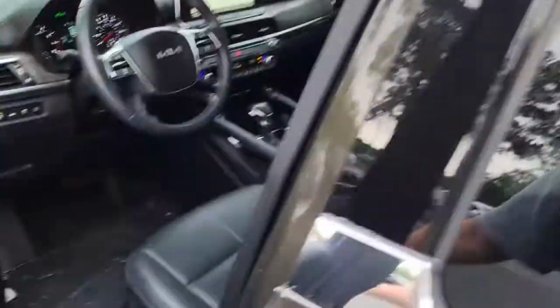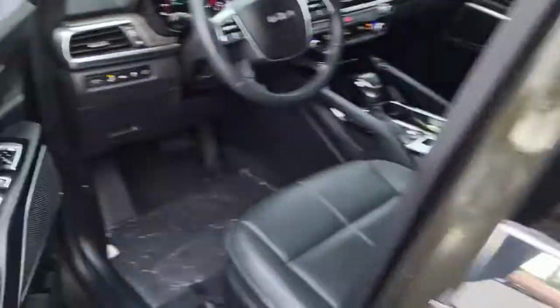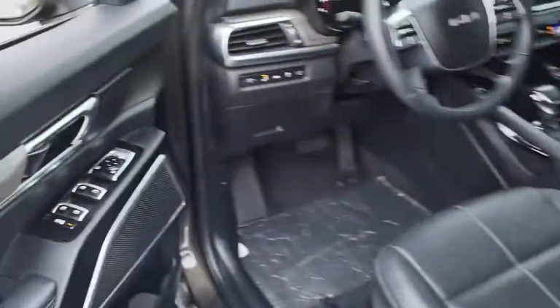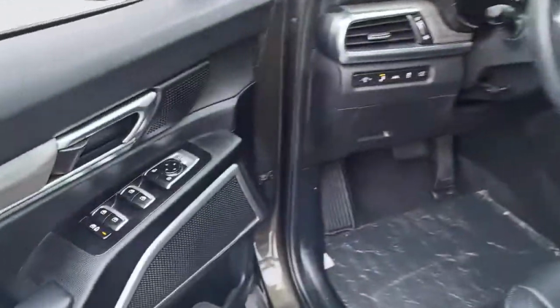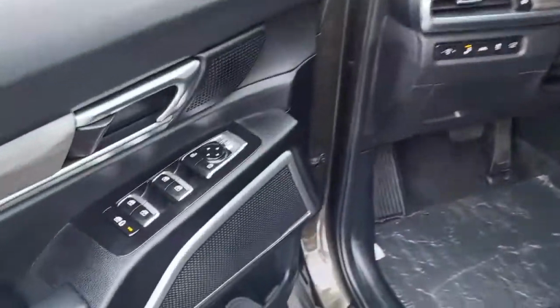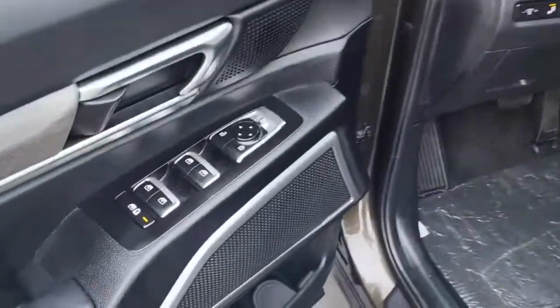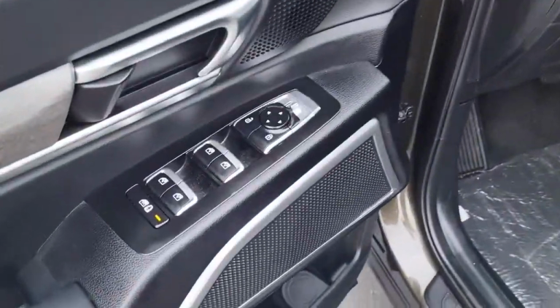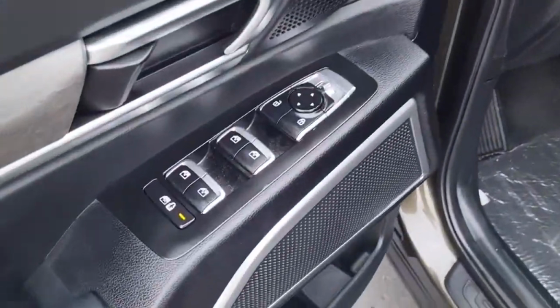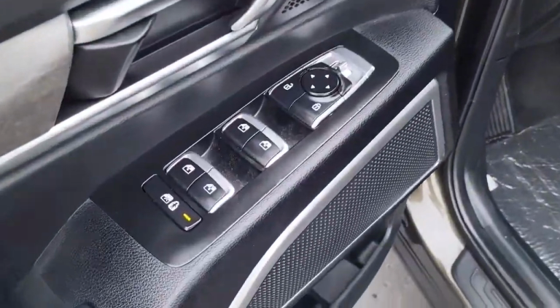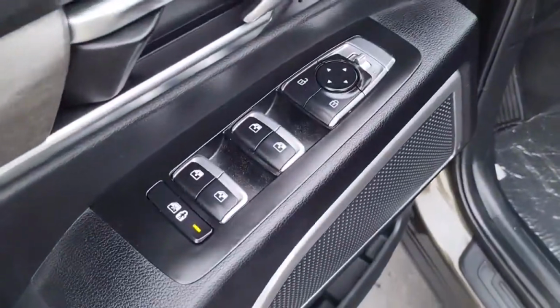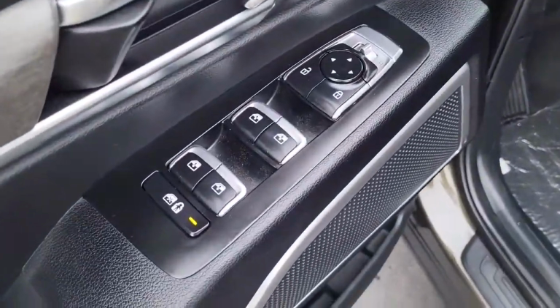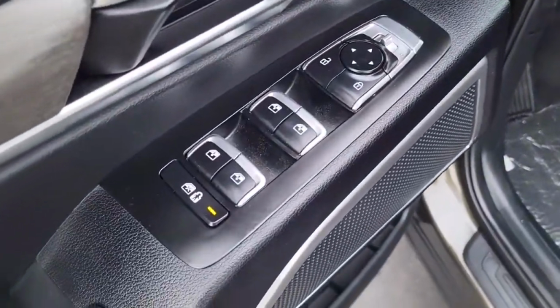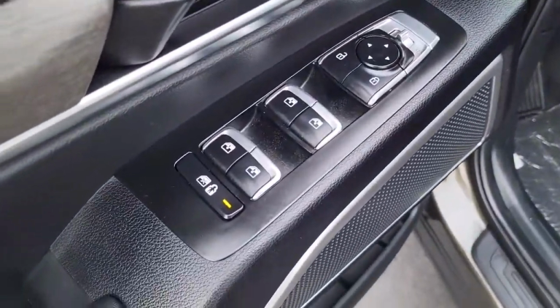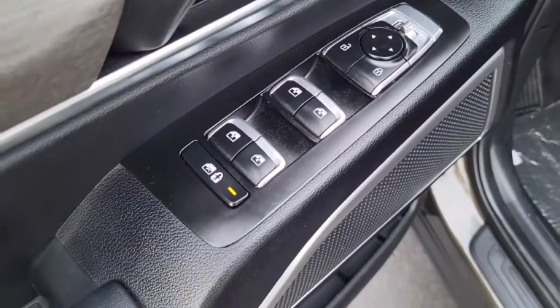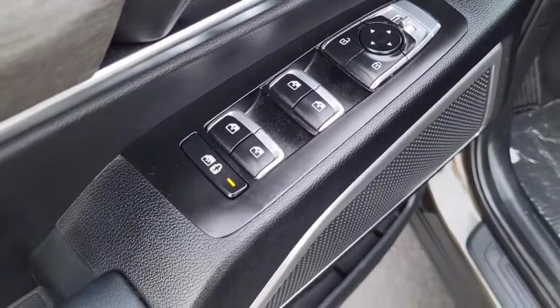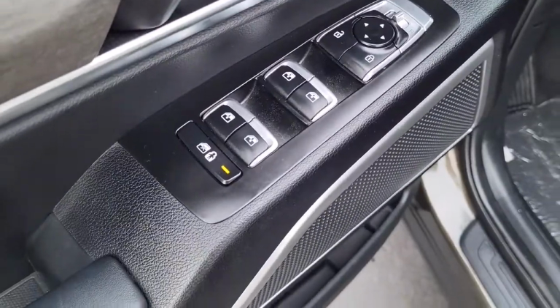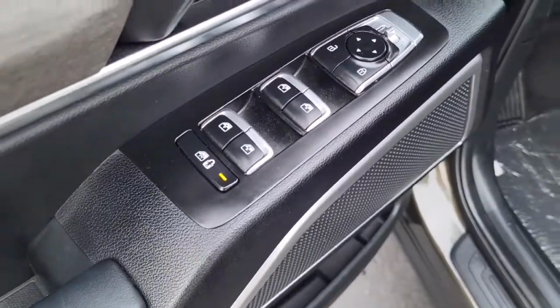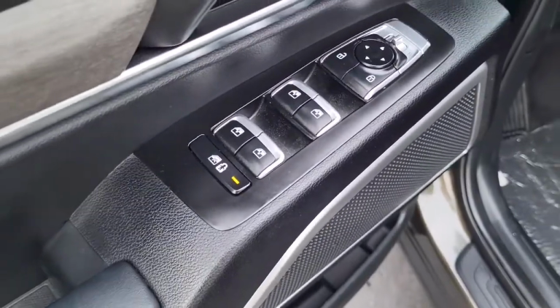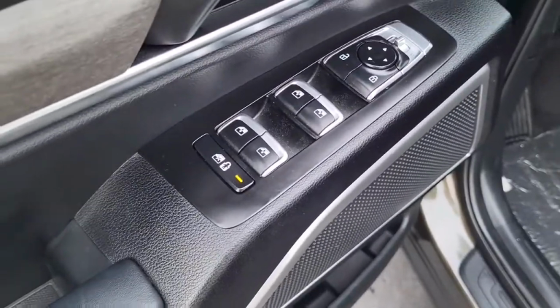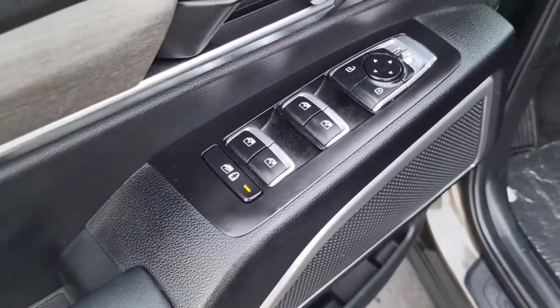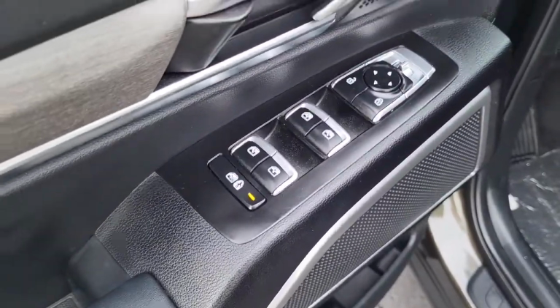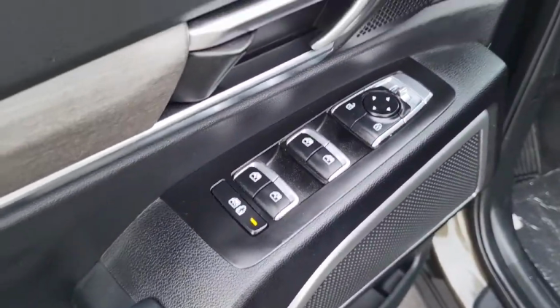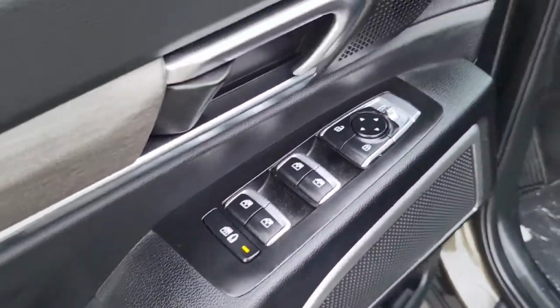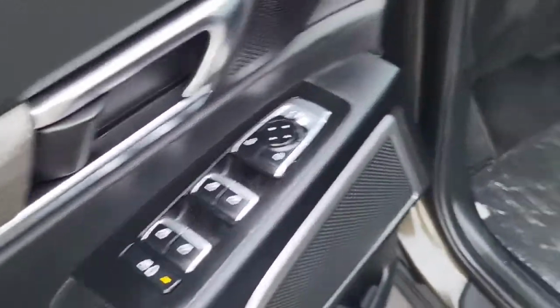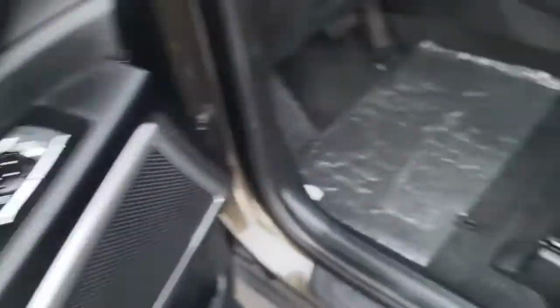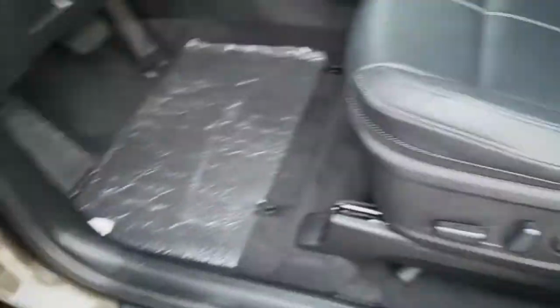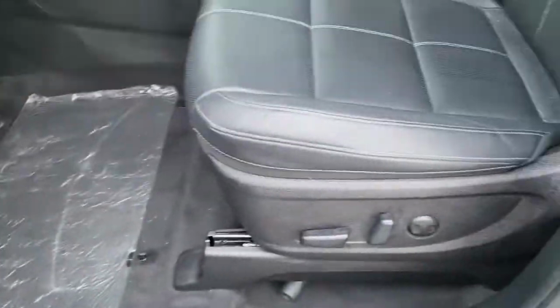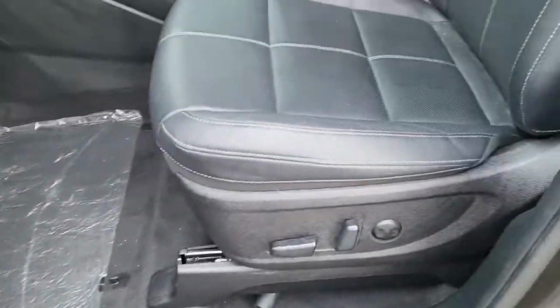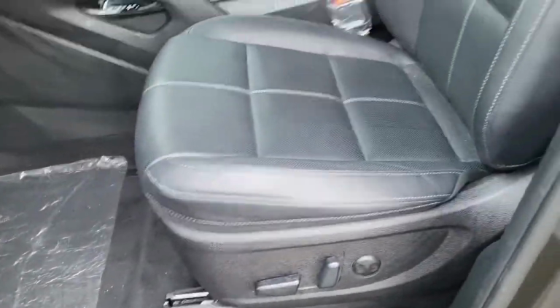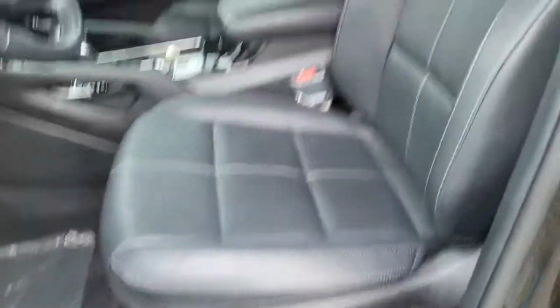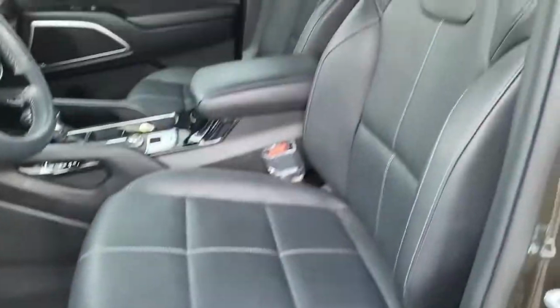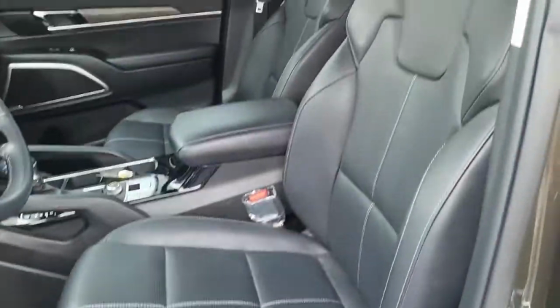Coming here to the driver side door — you've got your power windows, power locks, power mirrors, as well as a power seat. Very nice.